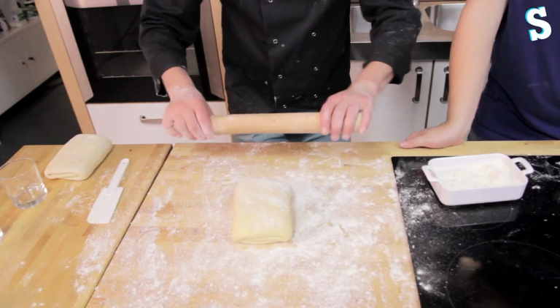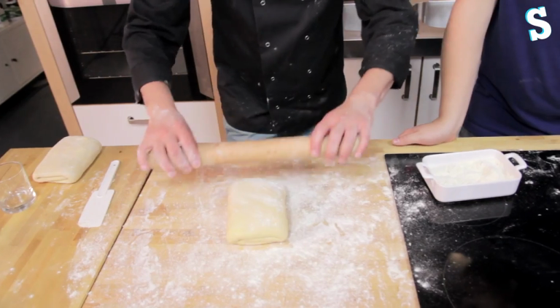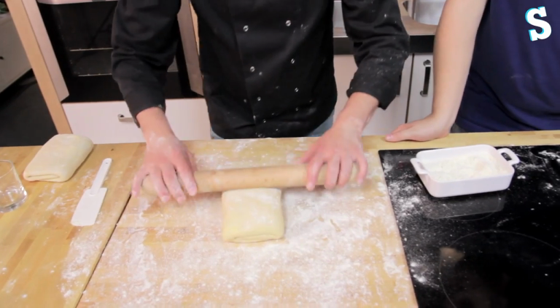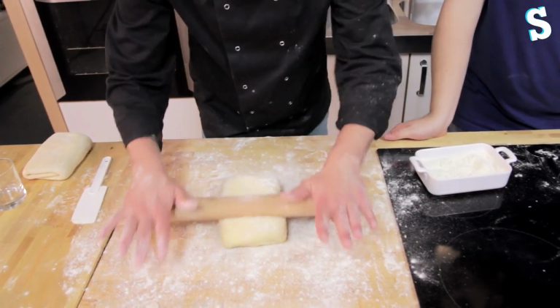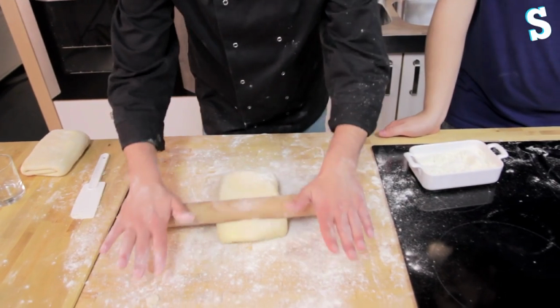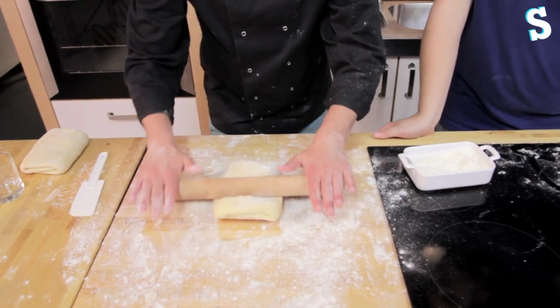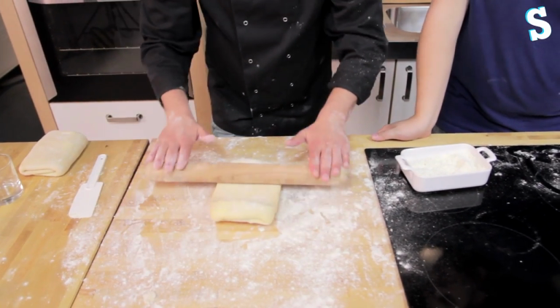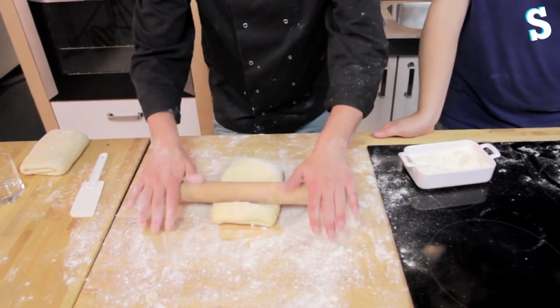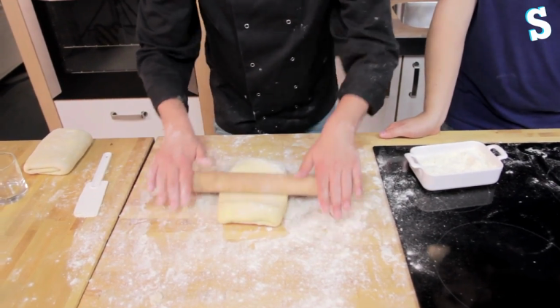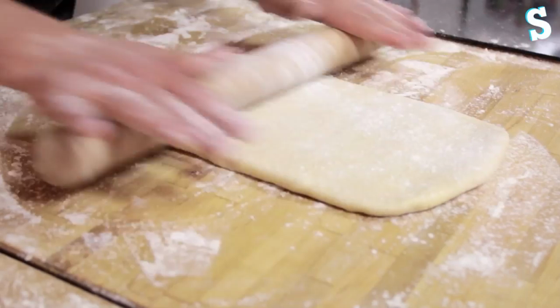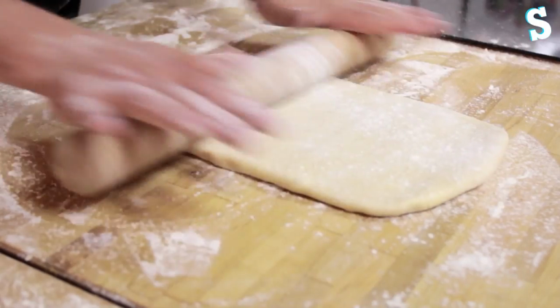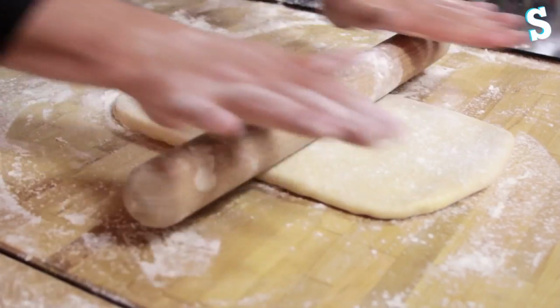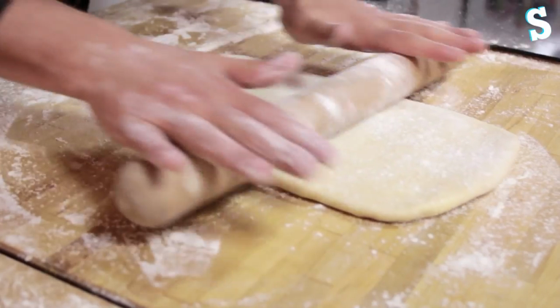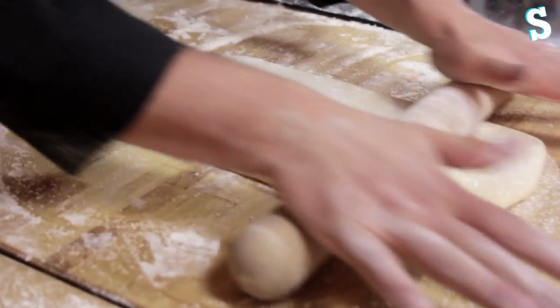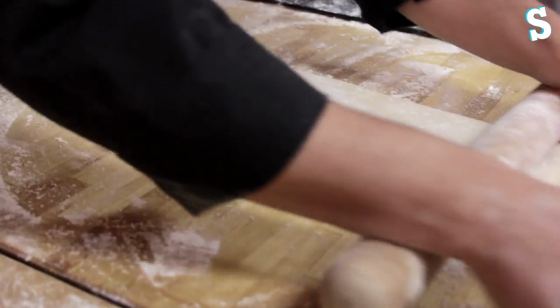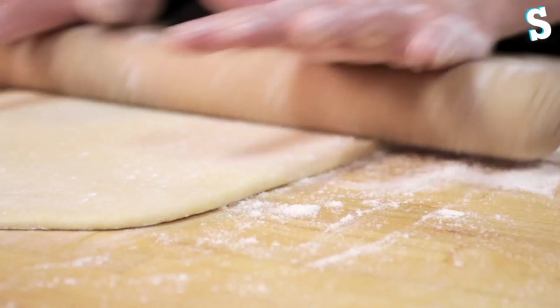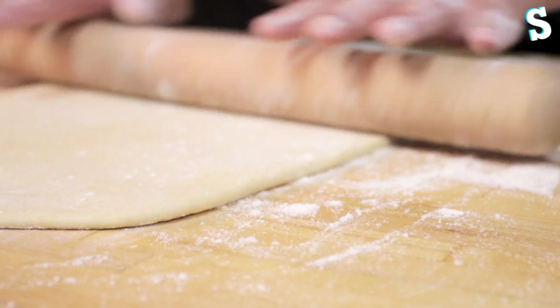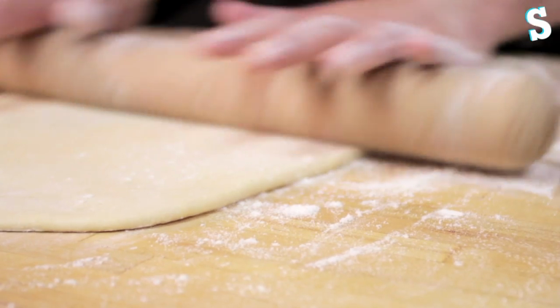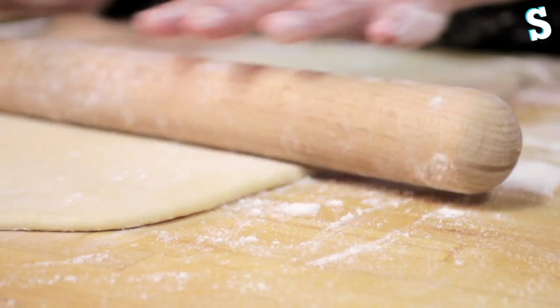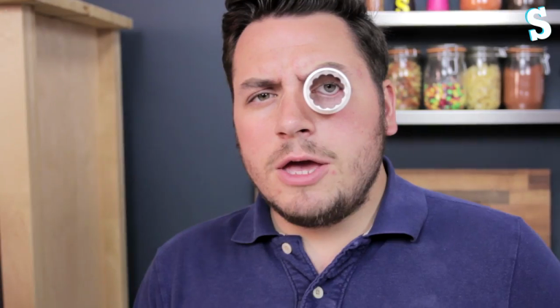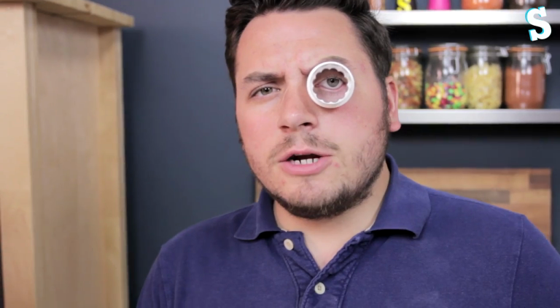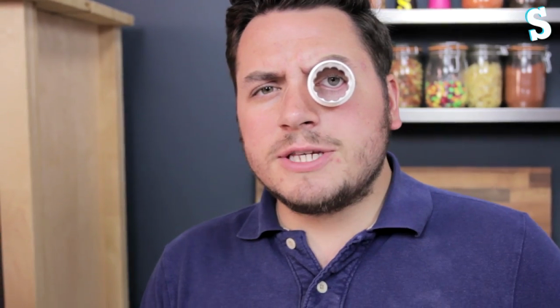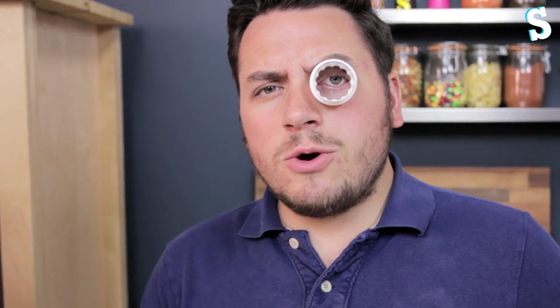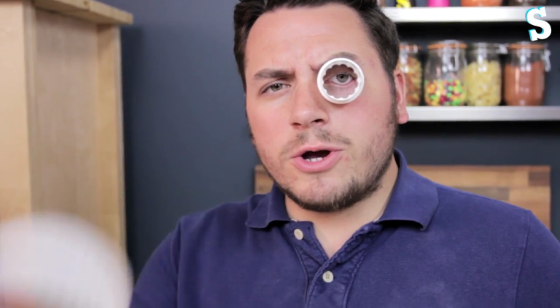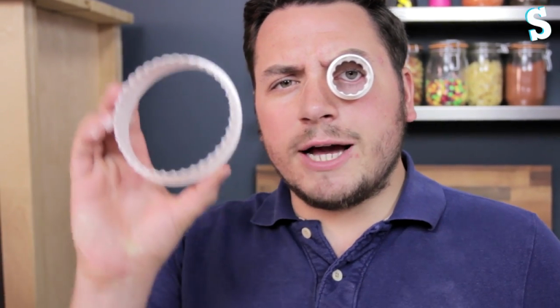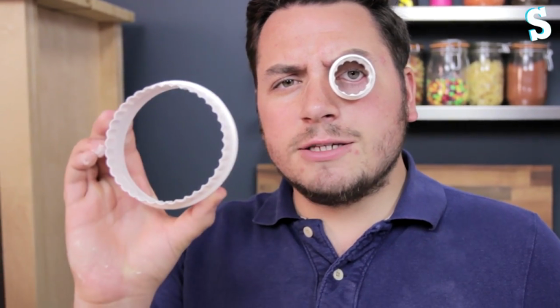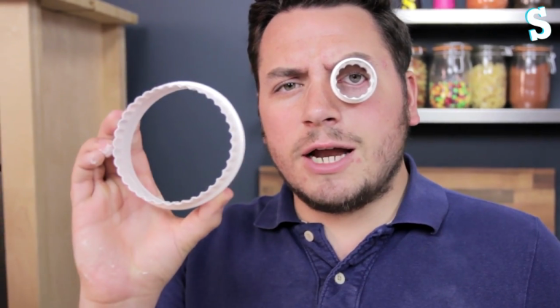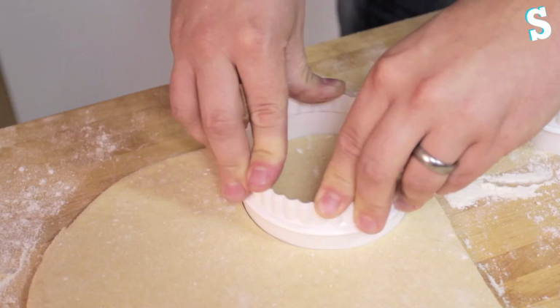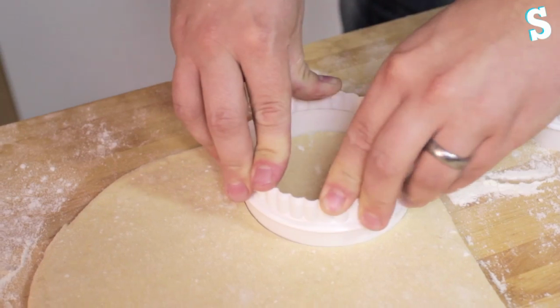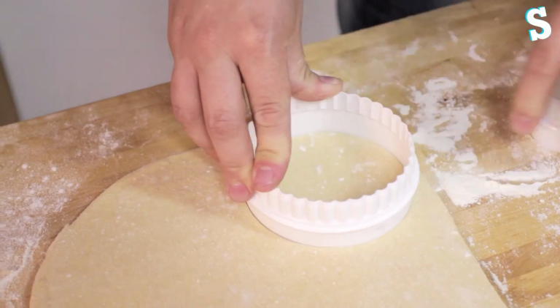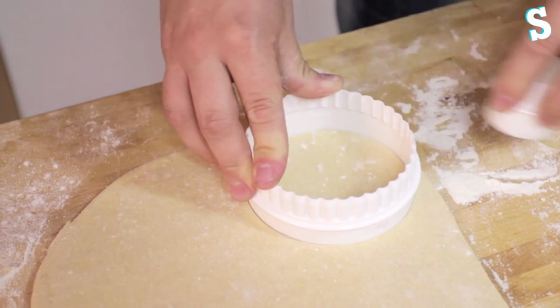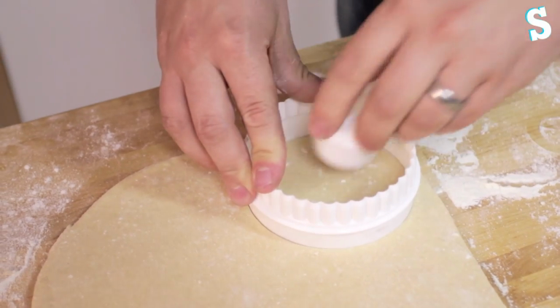Roll the rested dough out to the thickness of a pound coin. Then take your cookie cutters and cut out some ring doughnuts.